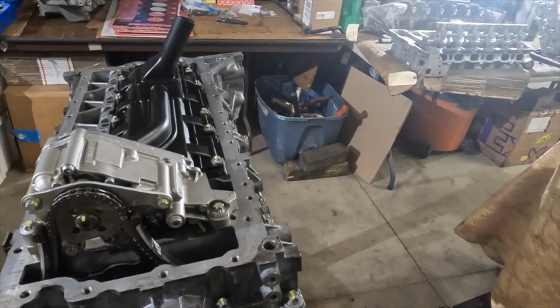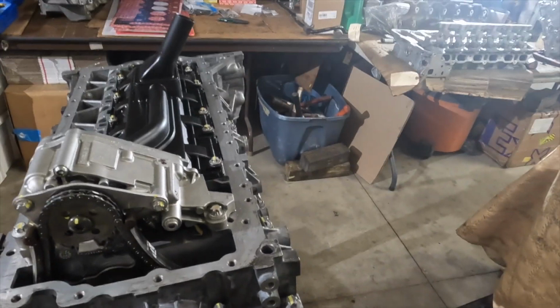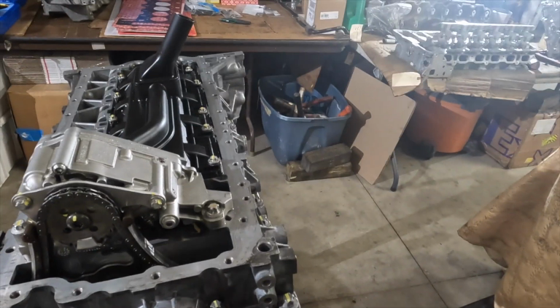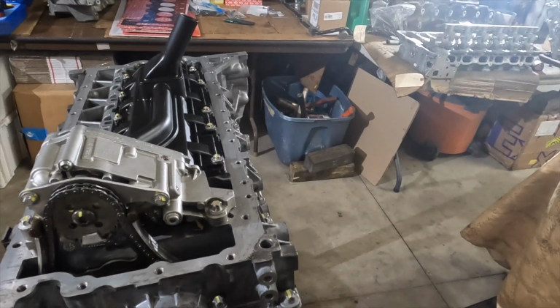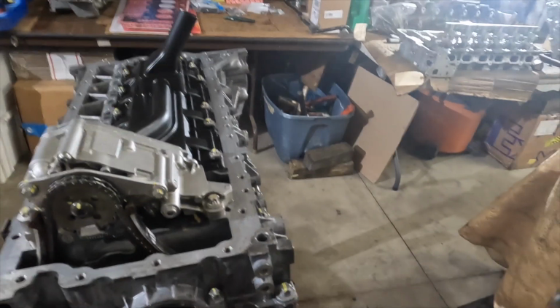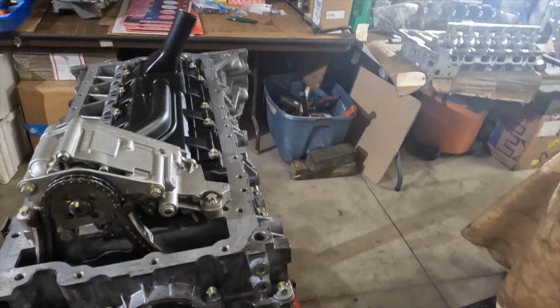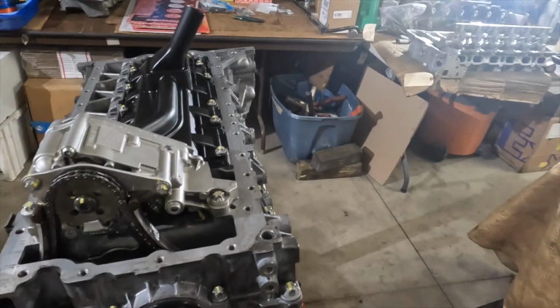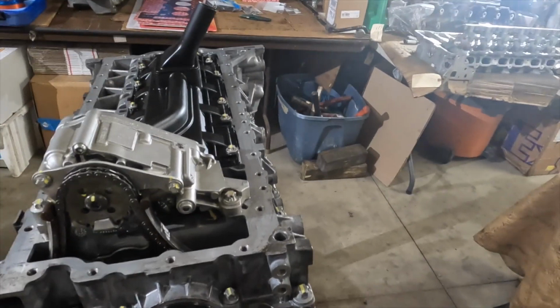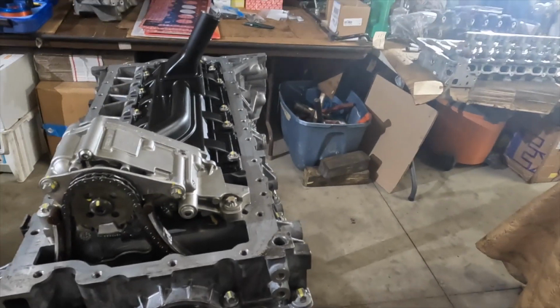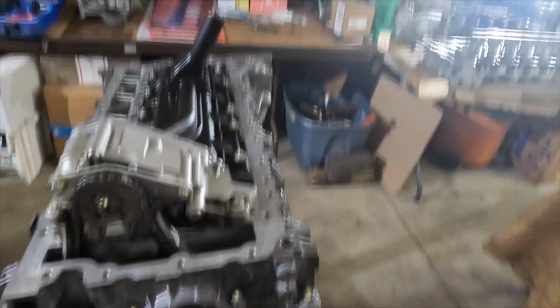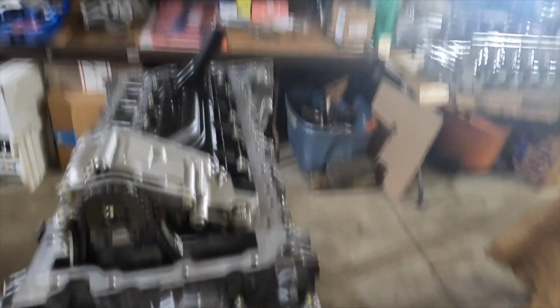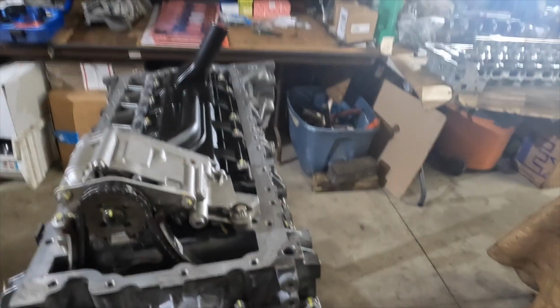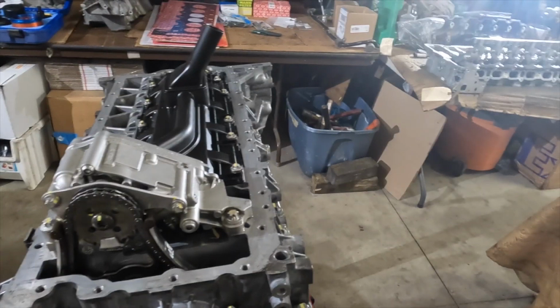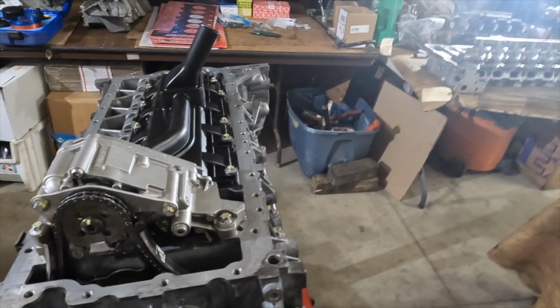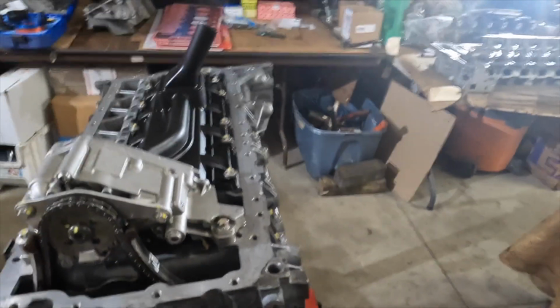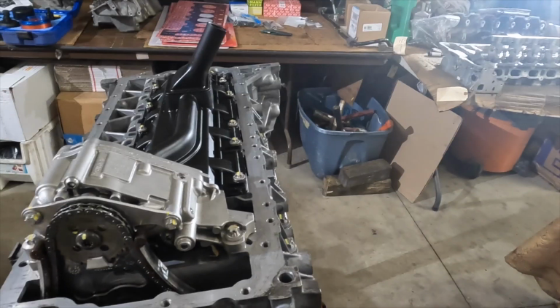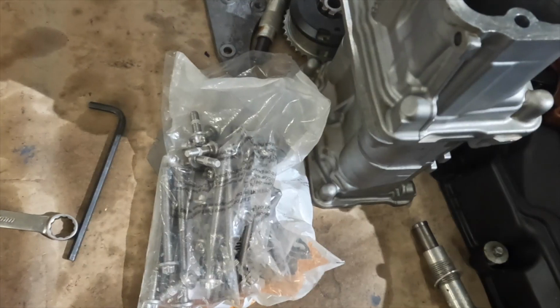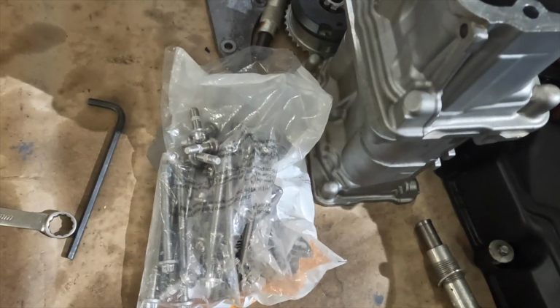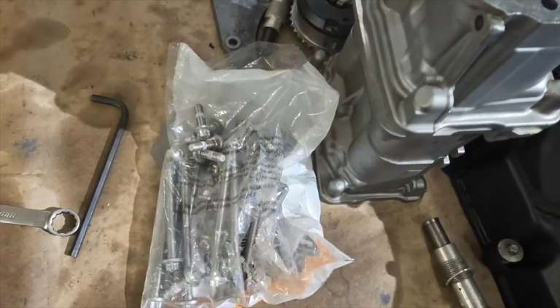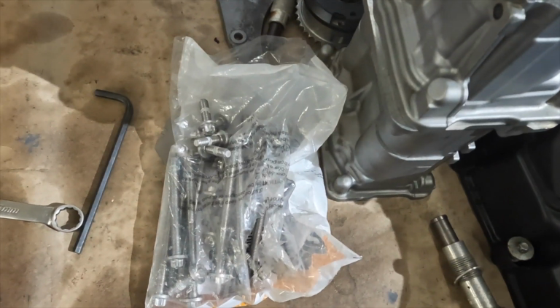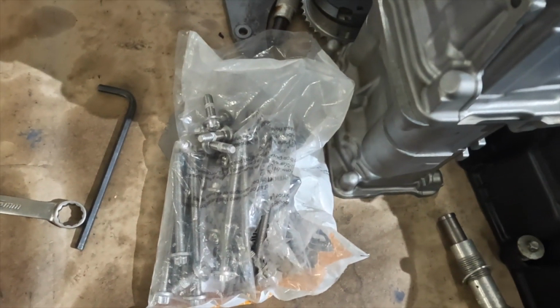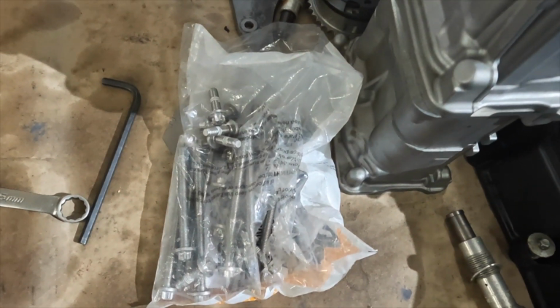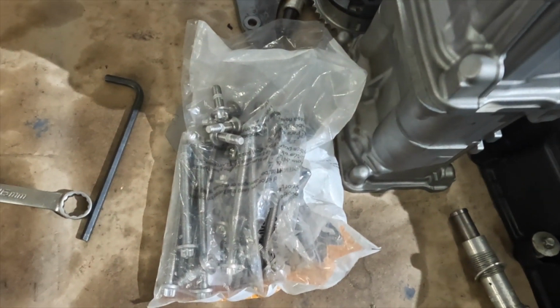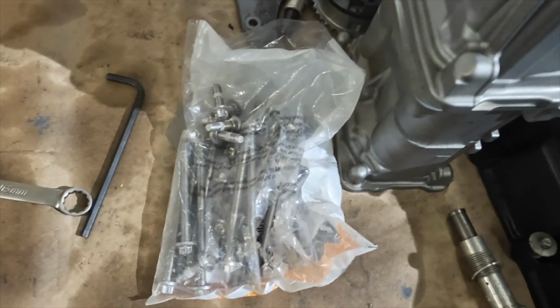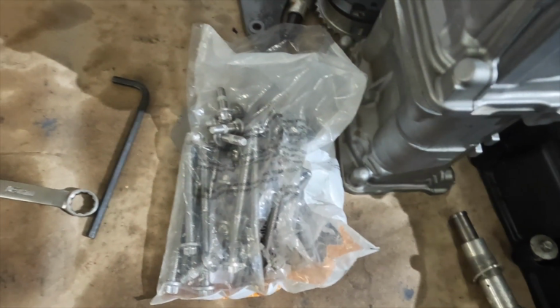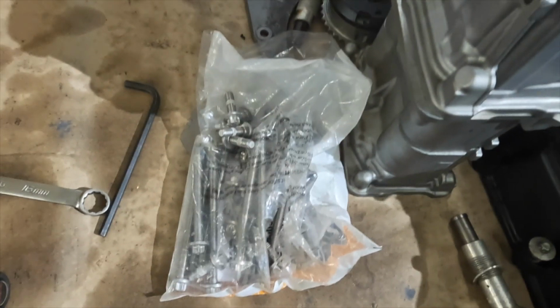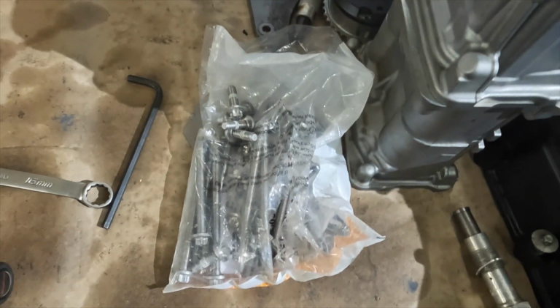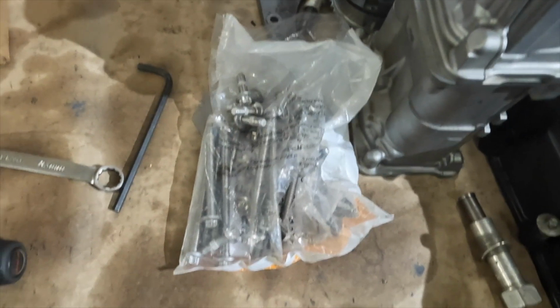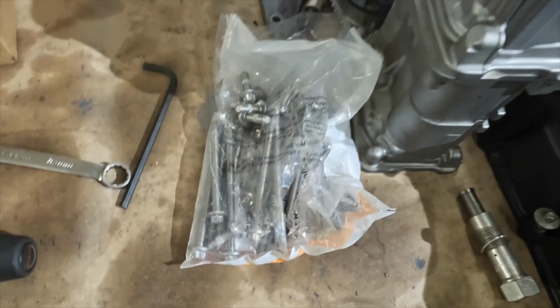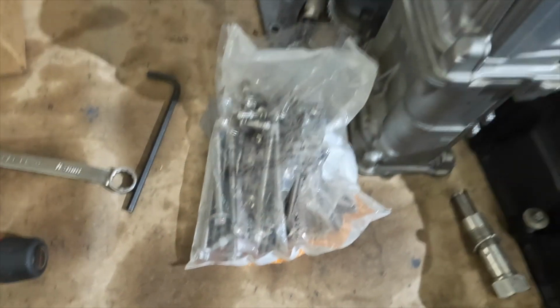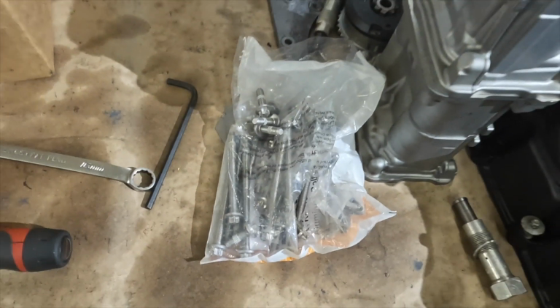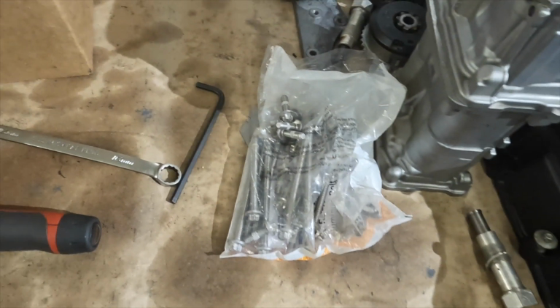I've already gone through my checklist and everything looks good. Got a brand new aluminum screw, so we're going to install the oil pan now.